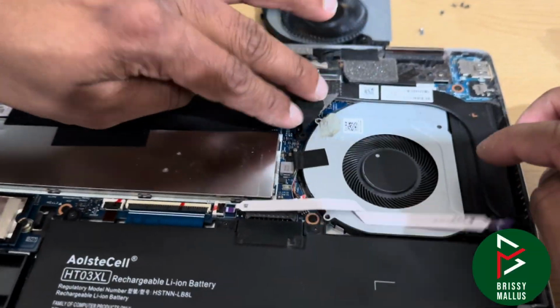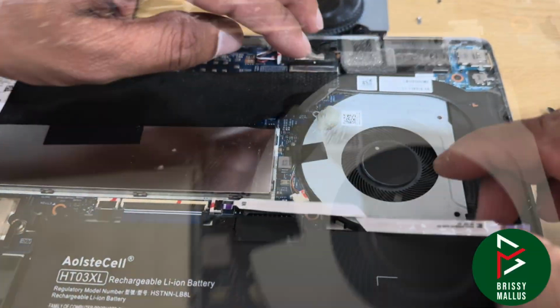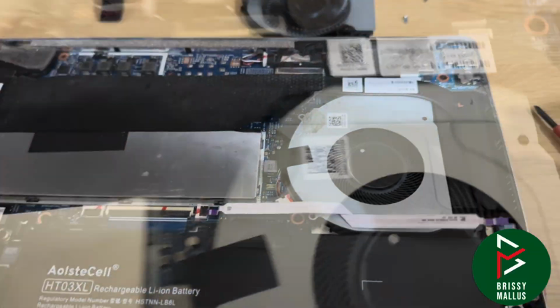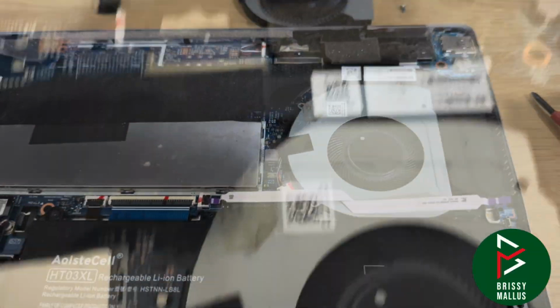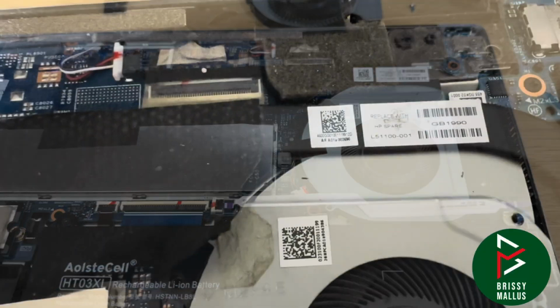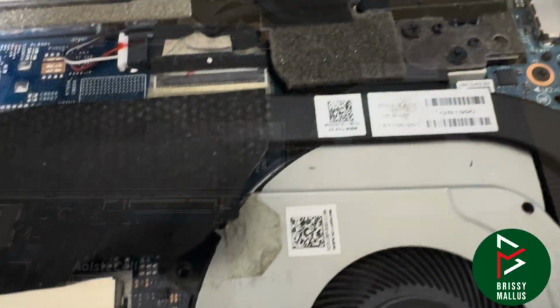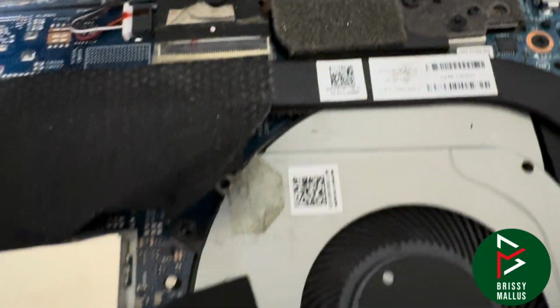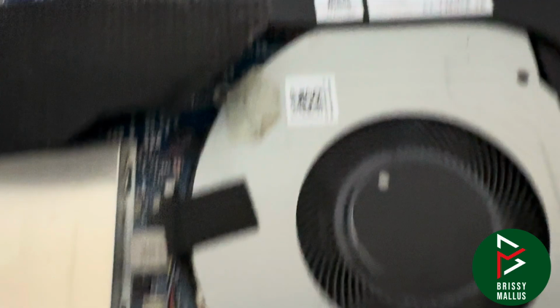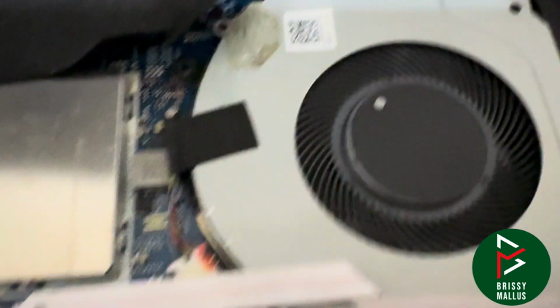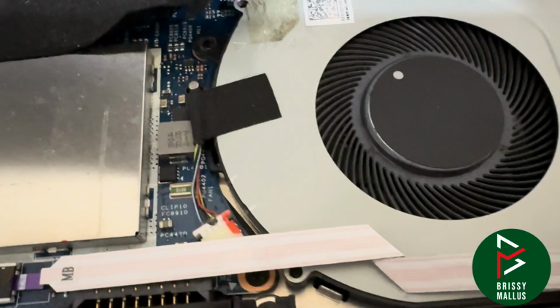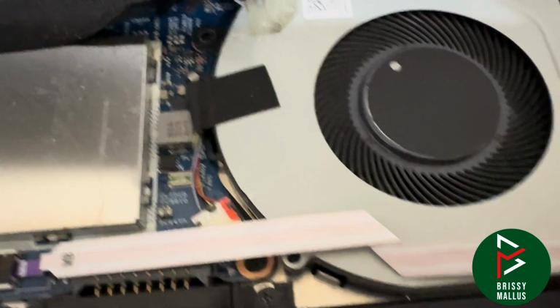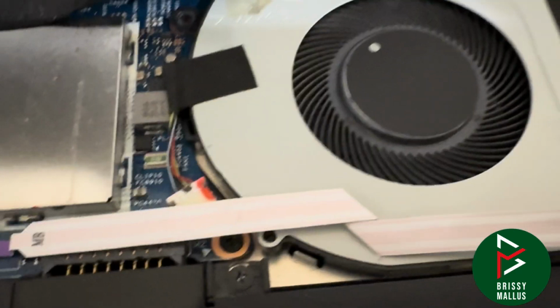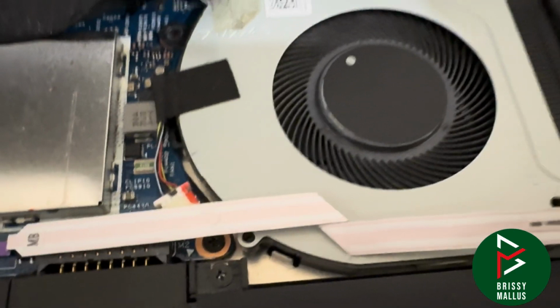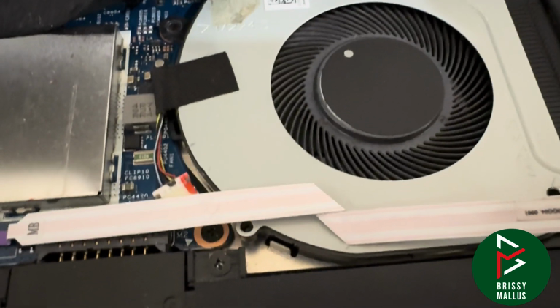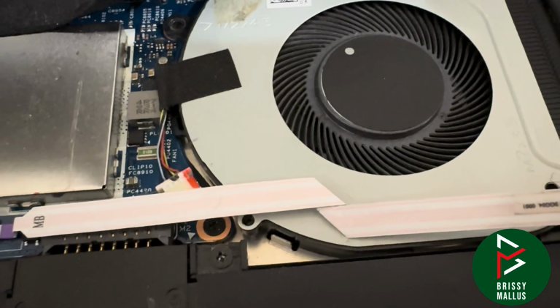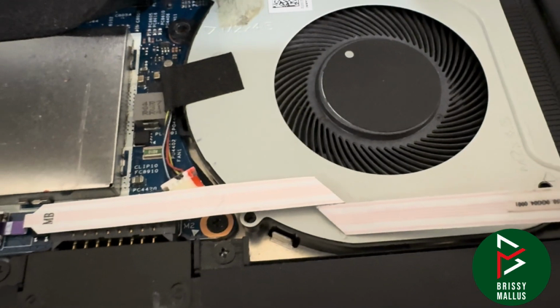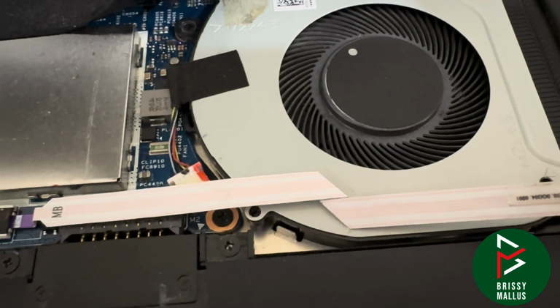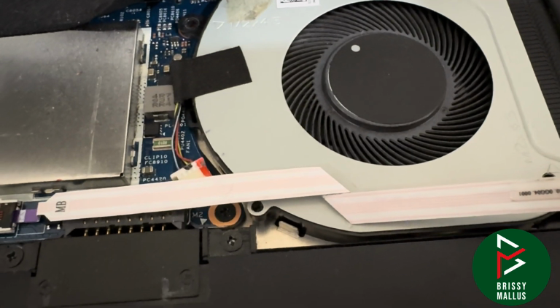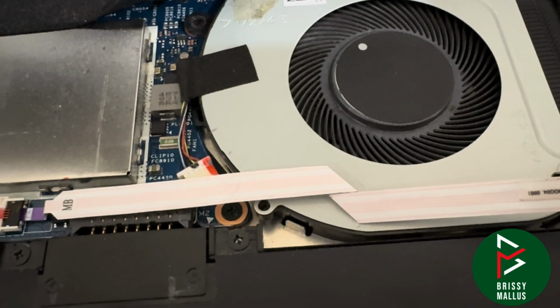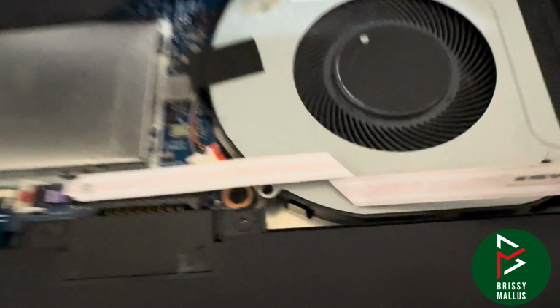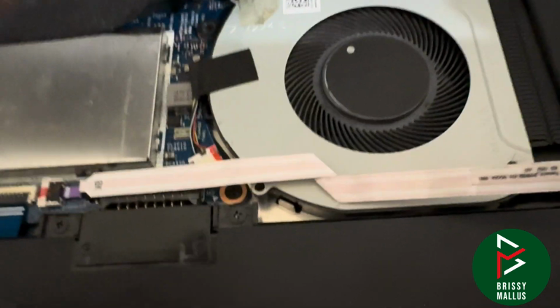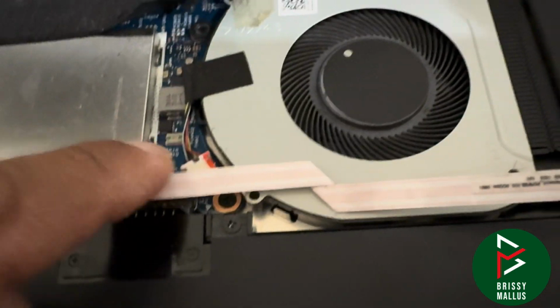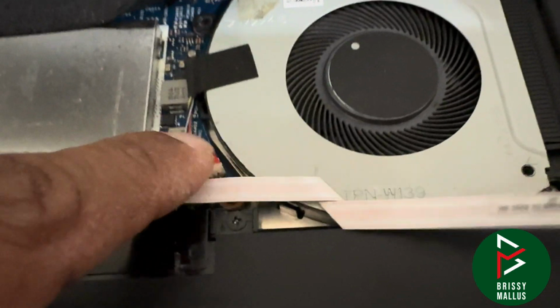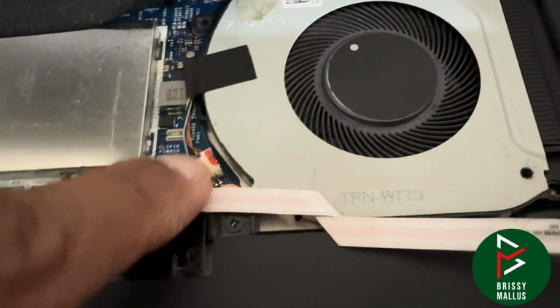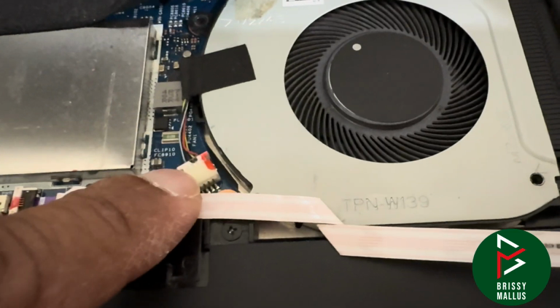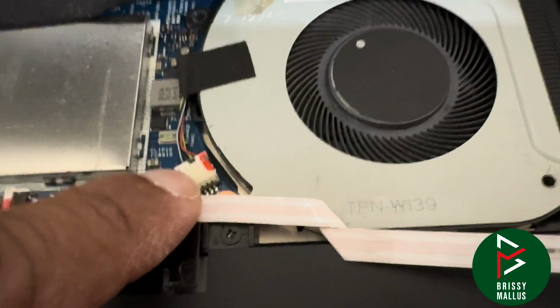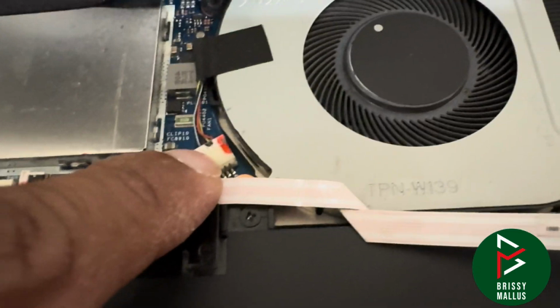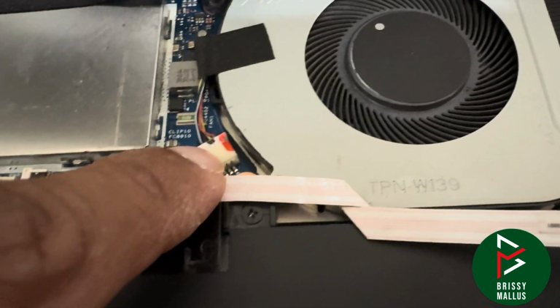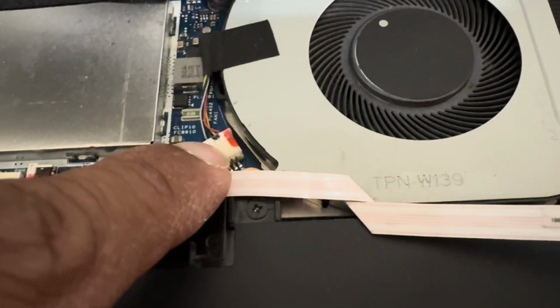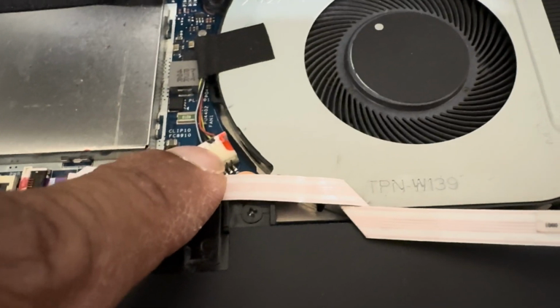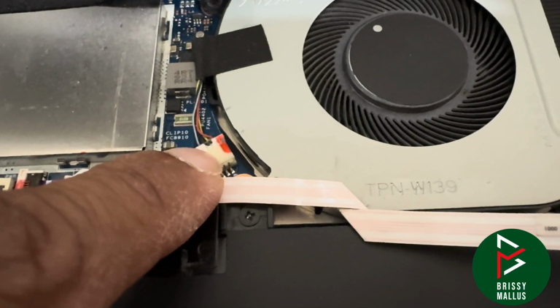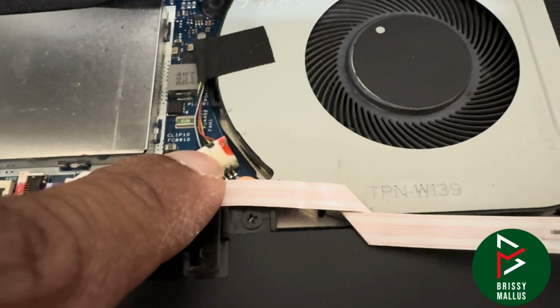Our screws are removed. Now let's remove the existing frame. We need to remove this connector also from here.